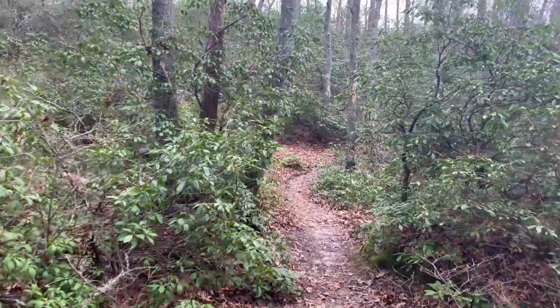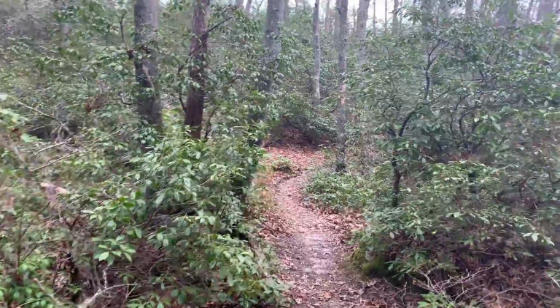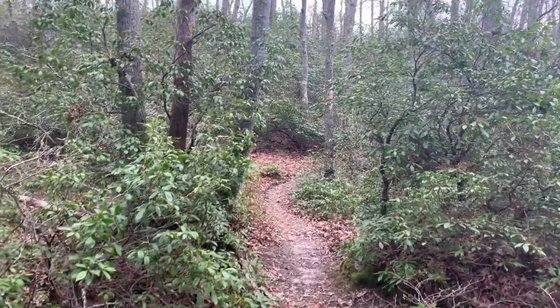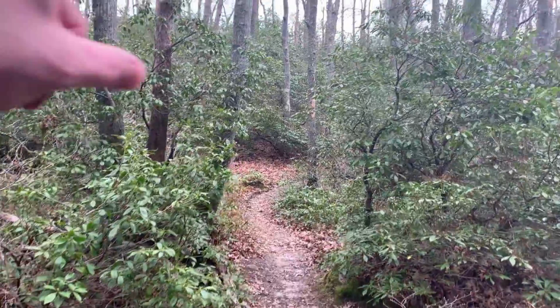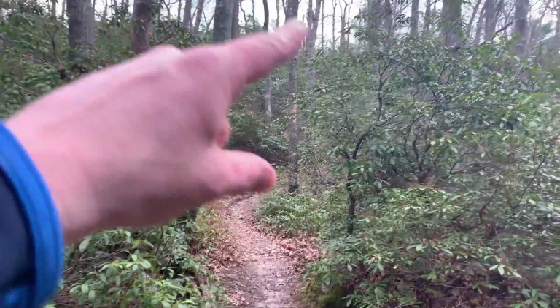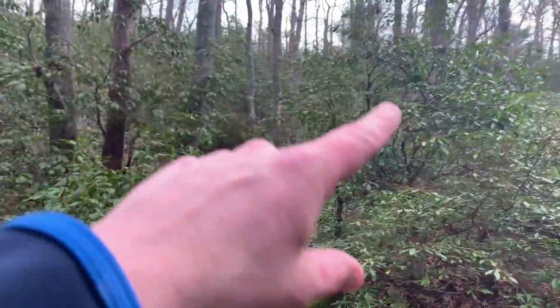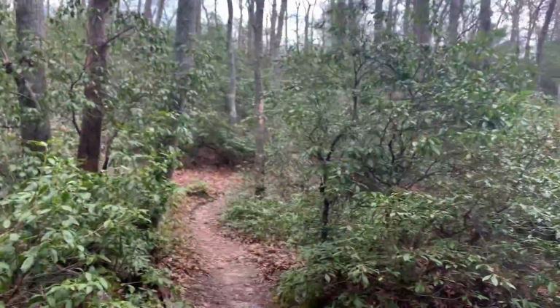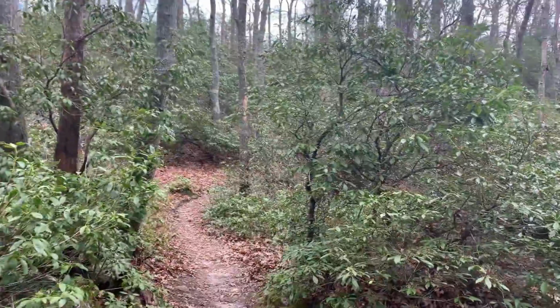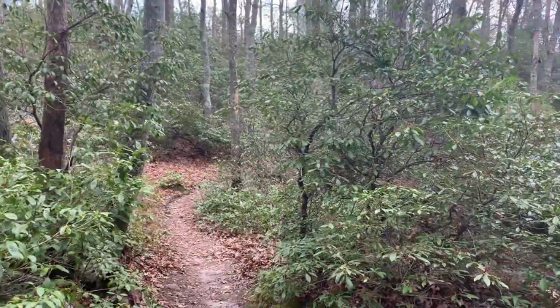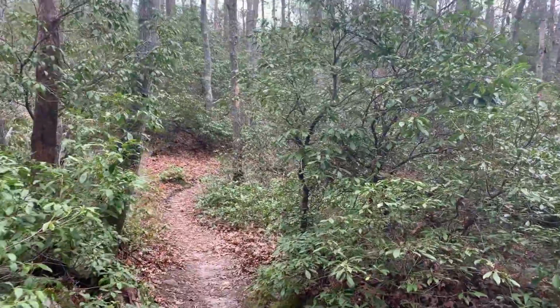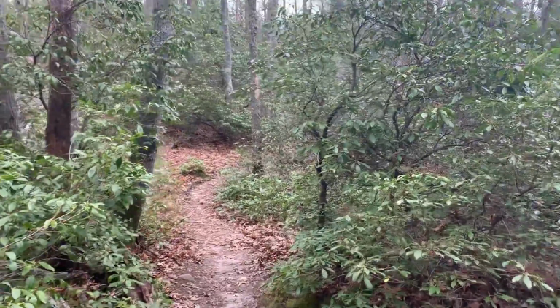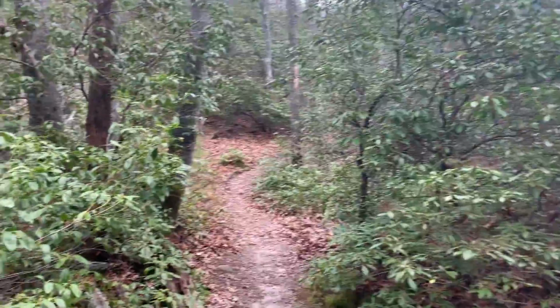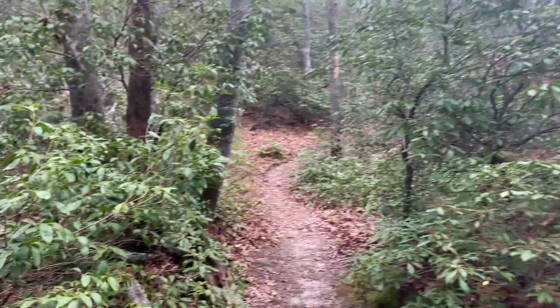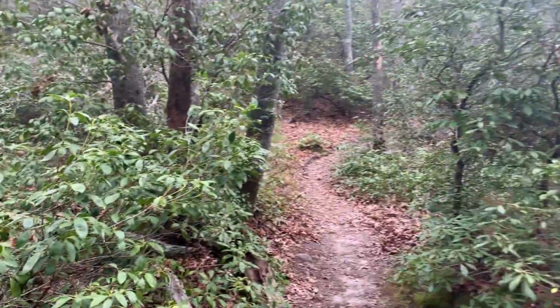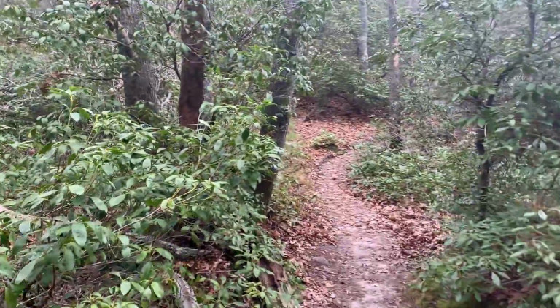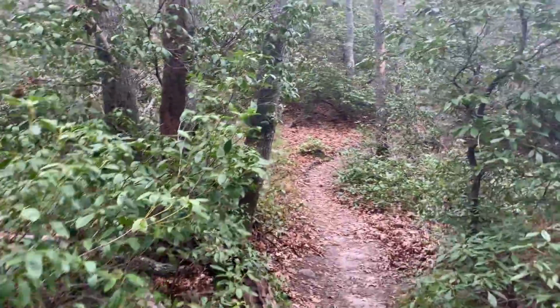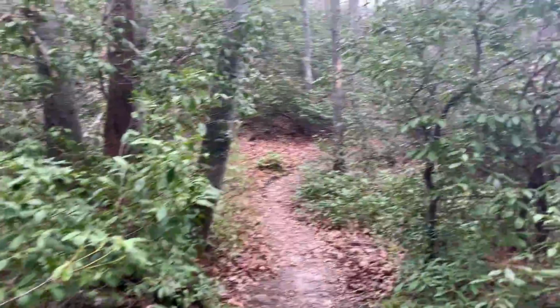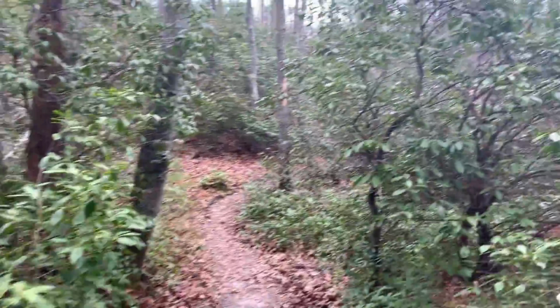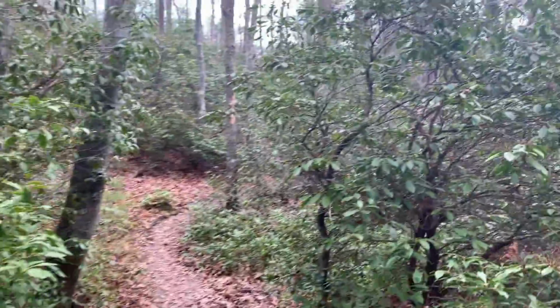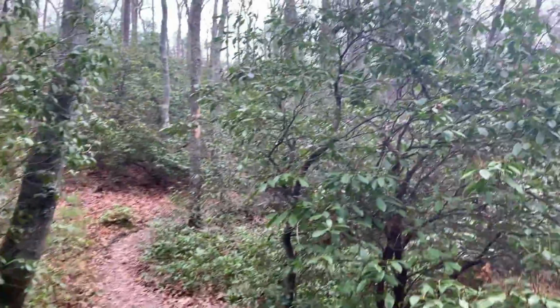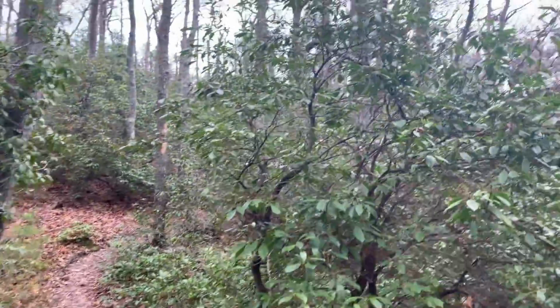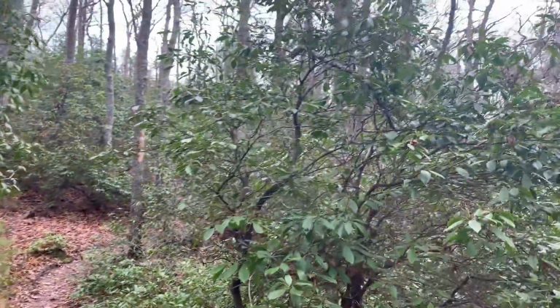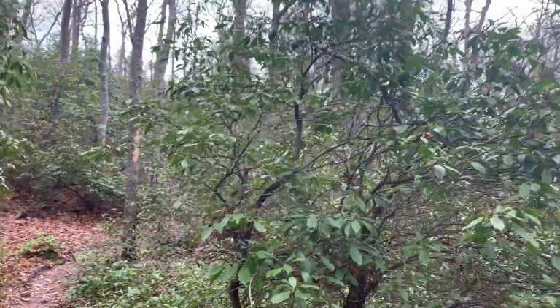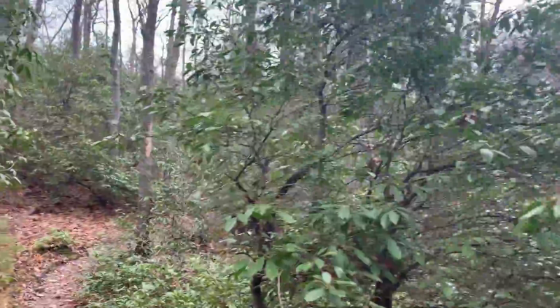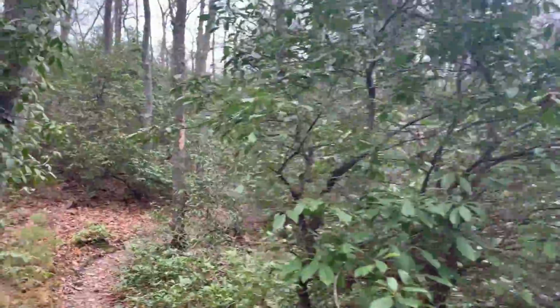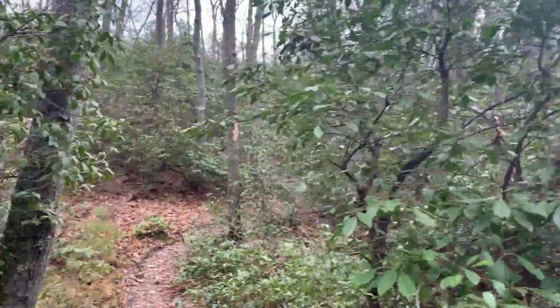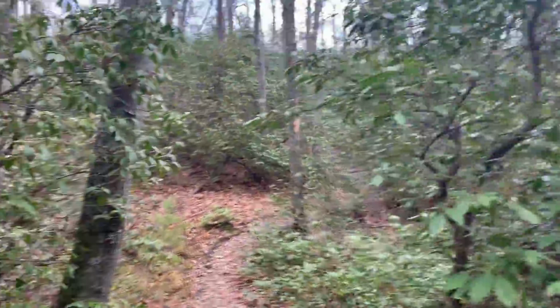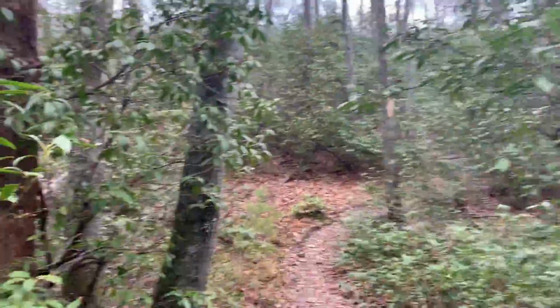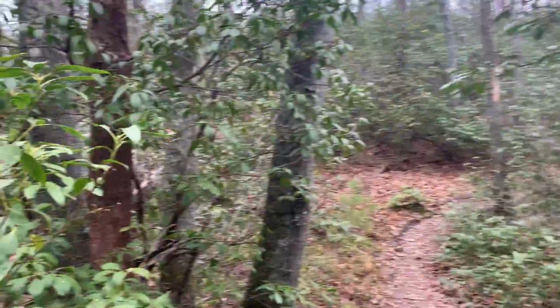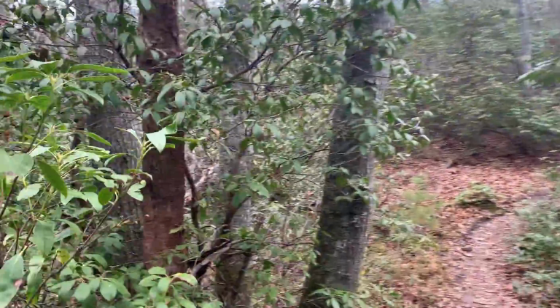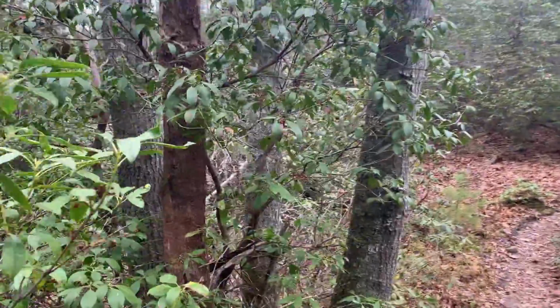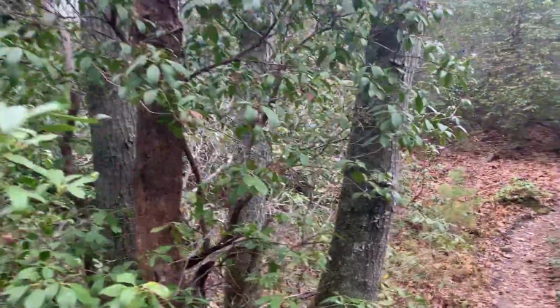This is going to be a tunnel of mountain laurel. In a few weeks, this will all be beautiful white flowers.